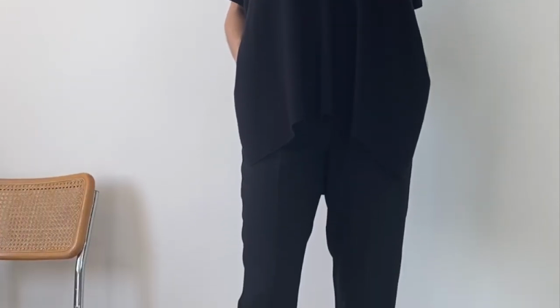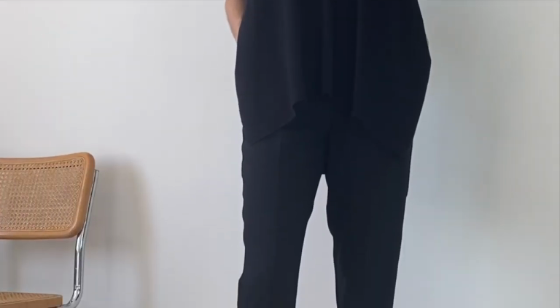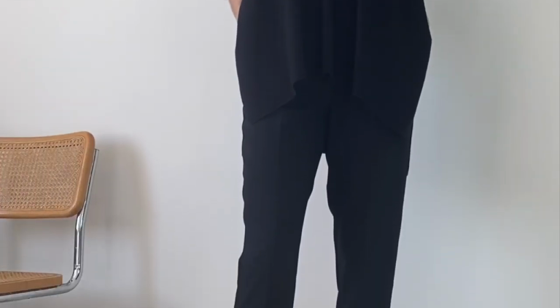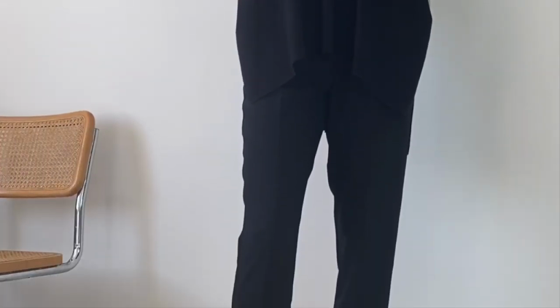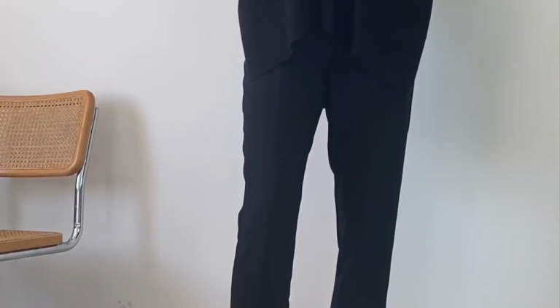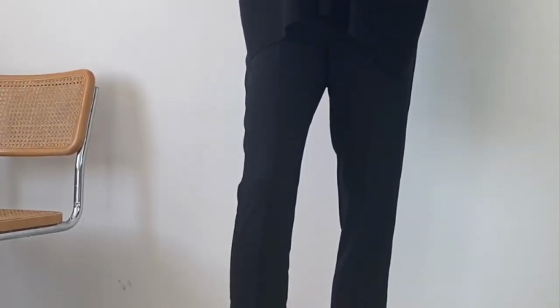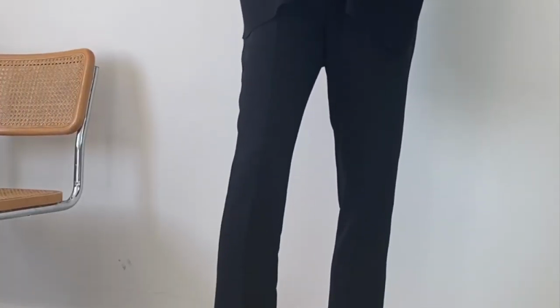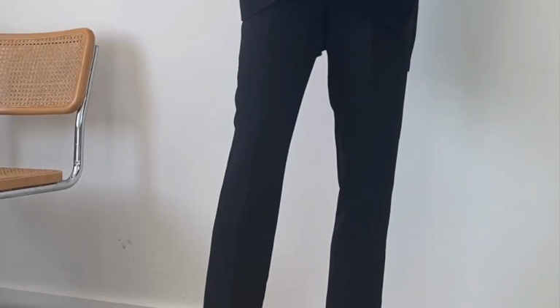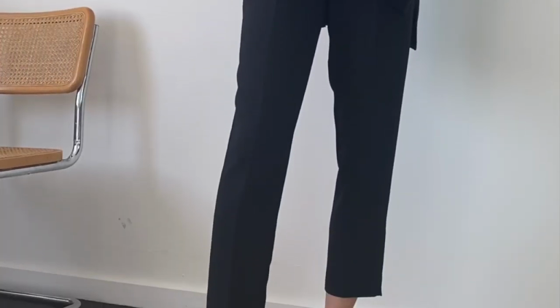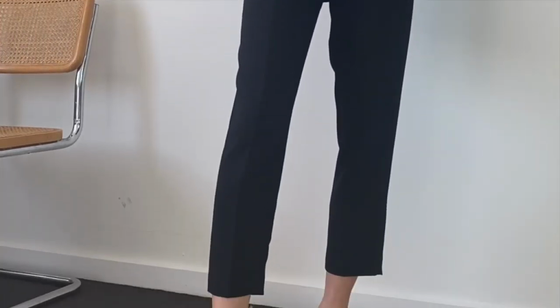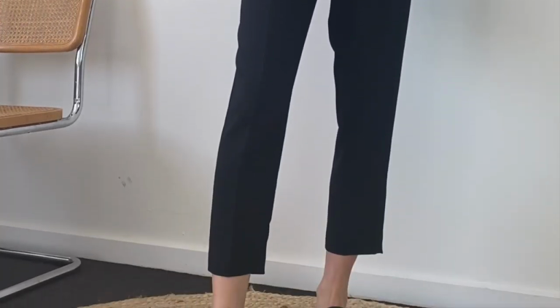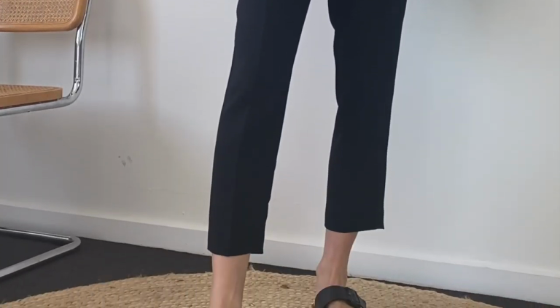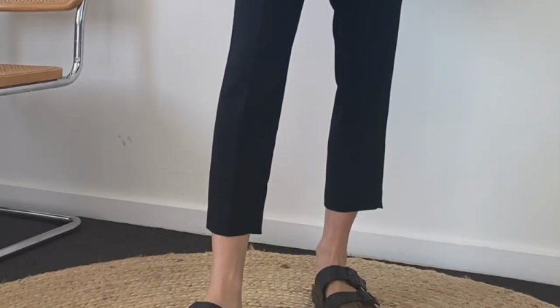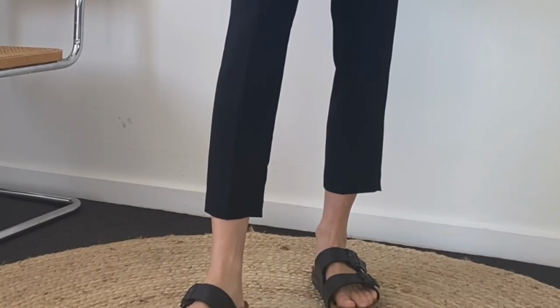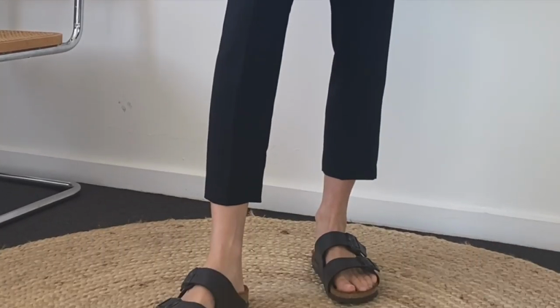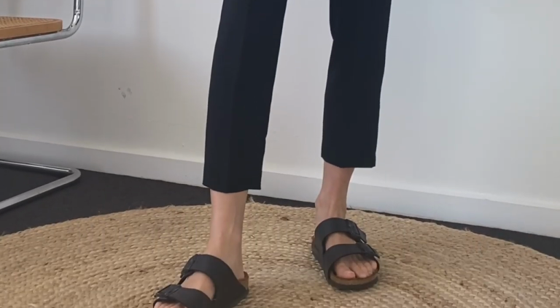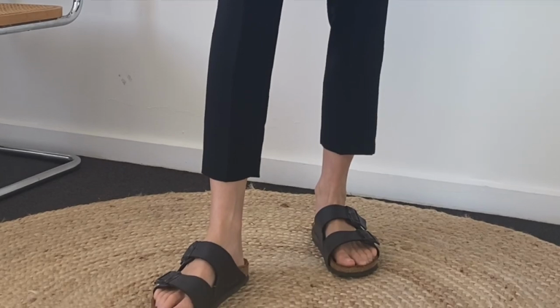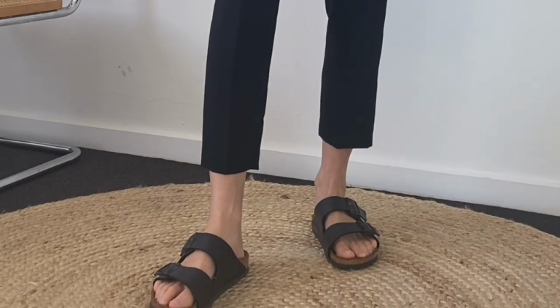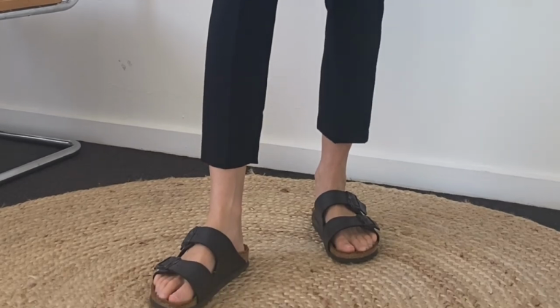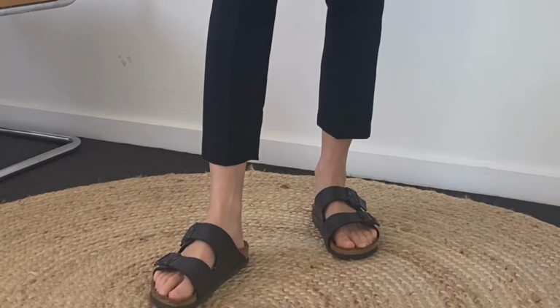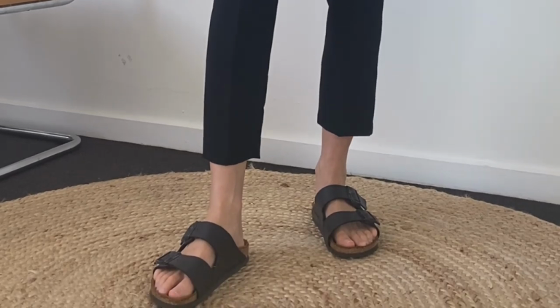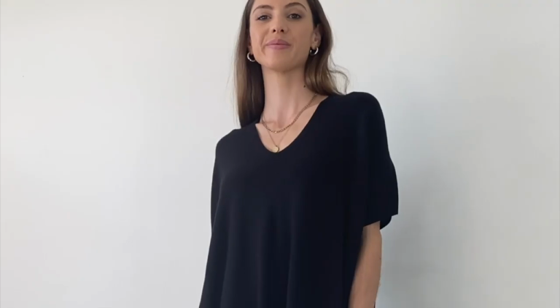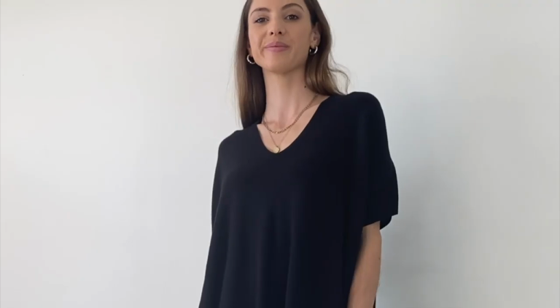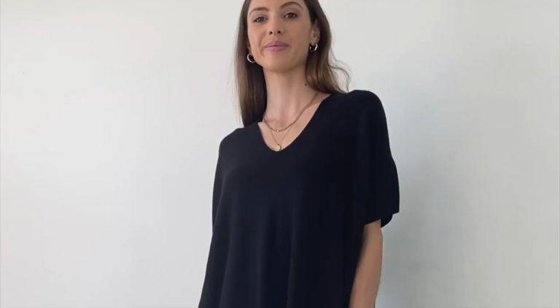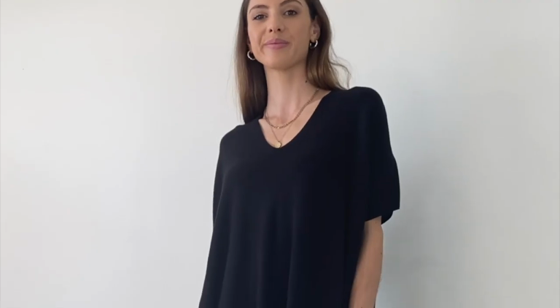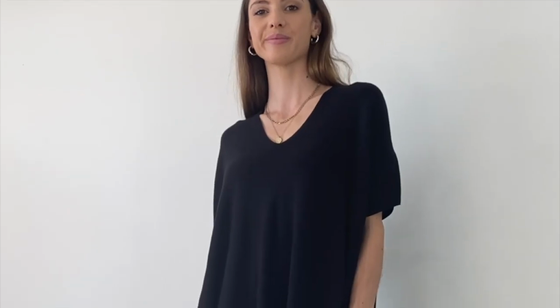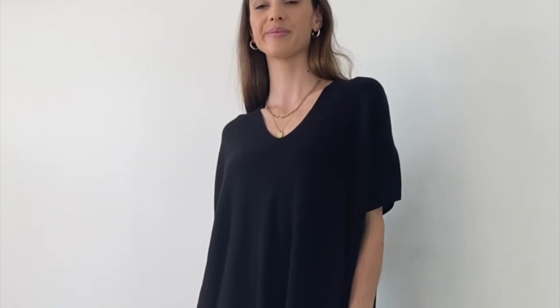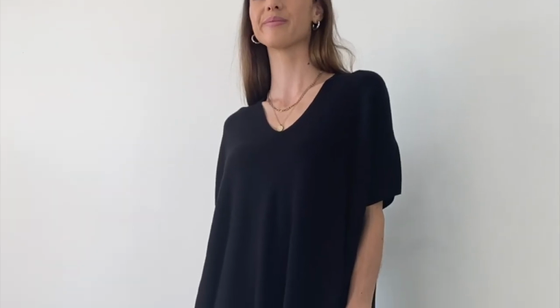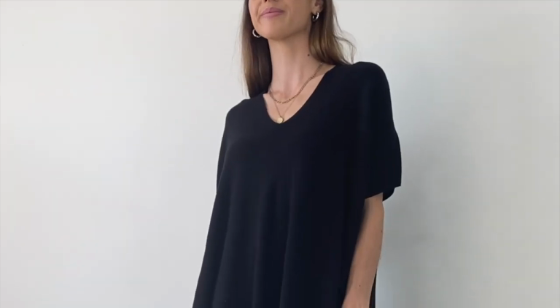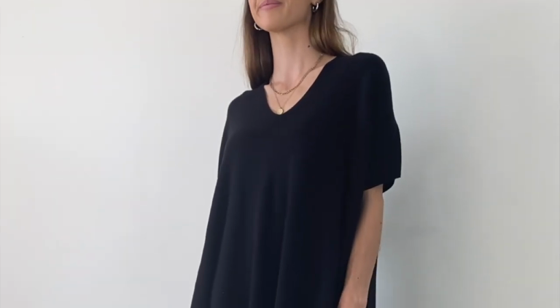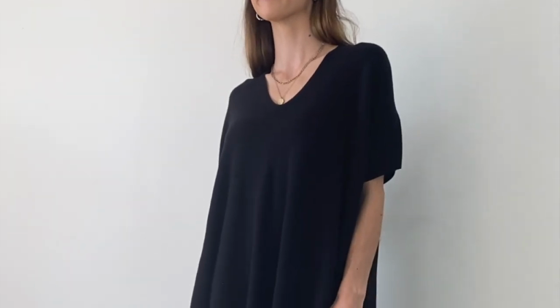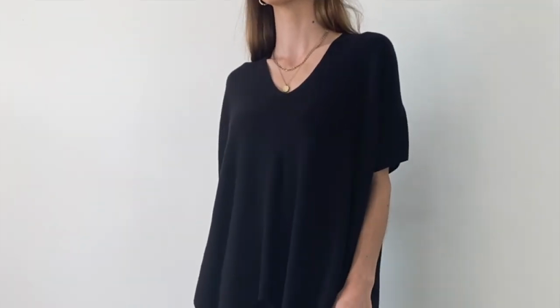The two main shoes I'm wearing during isolation are my slippers and my Birkenstocks — they're both easy to slide on and really comfortable to wear around the house.